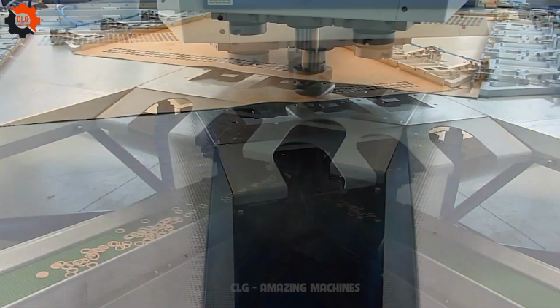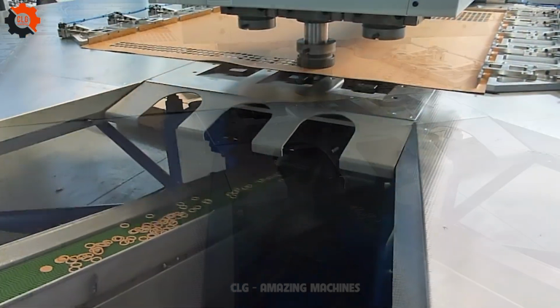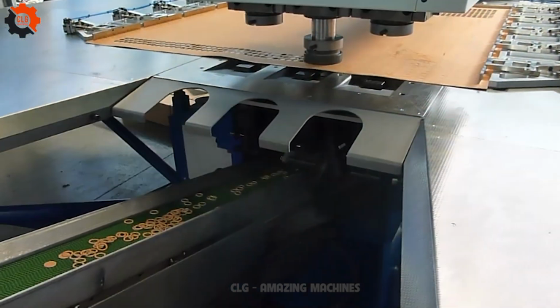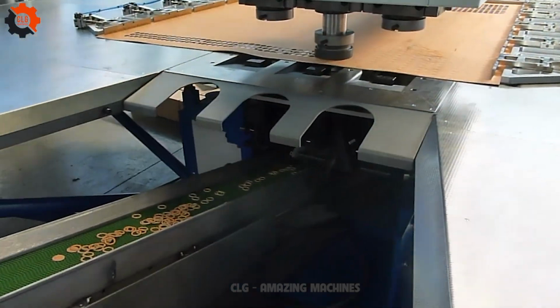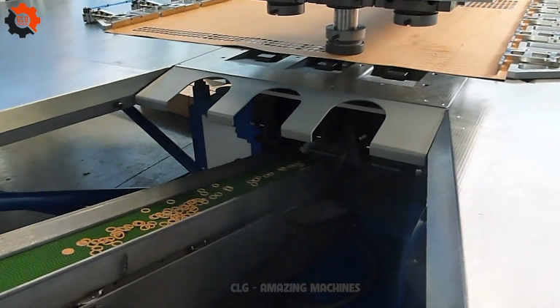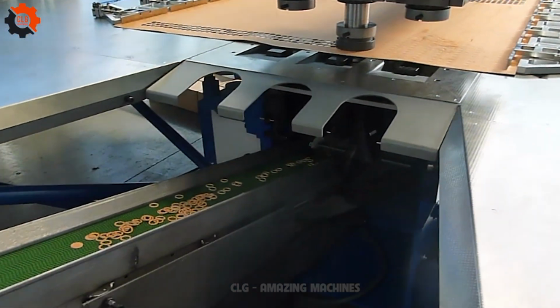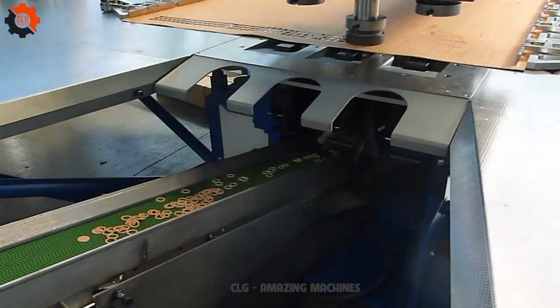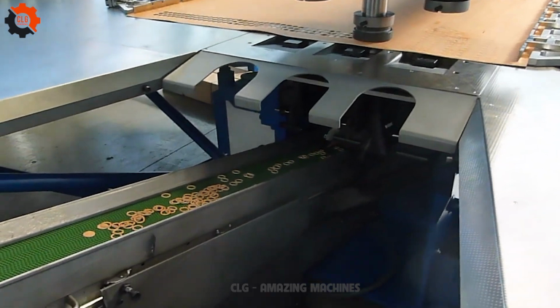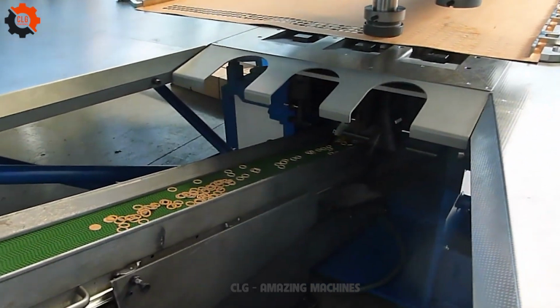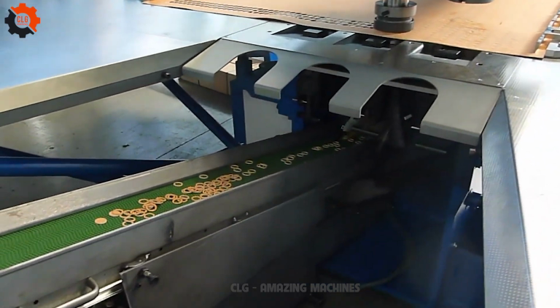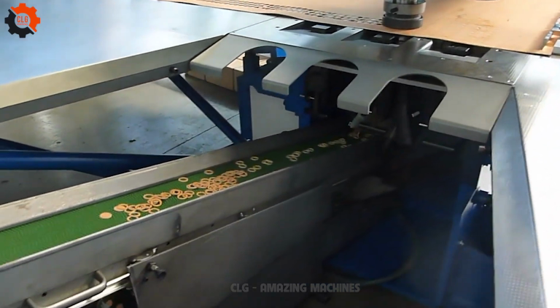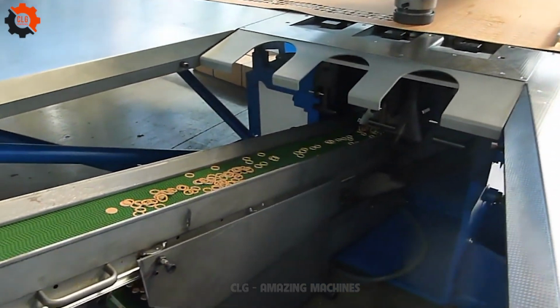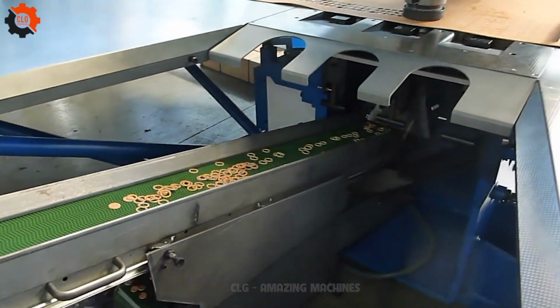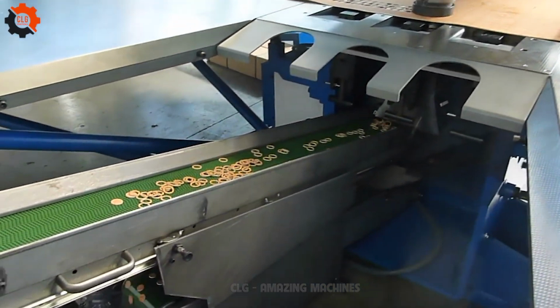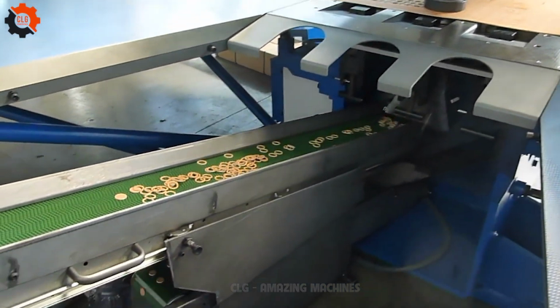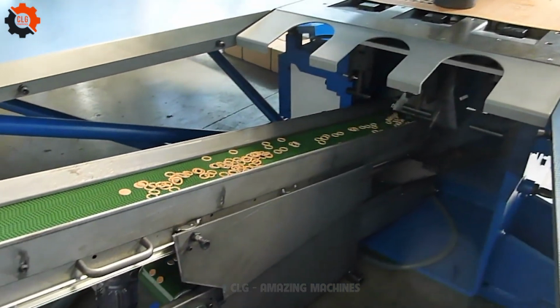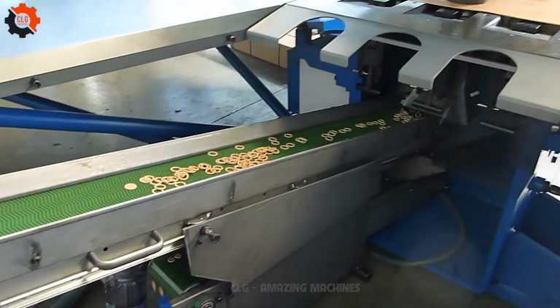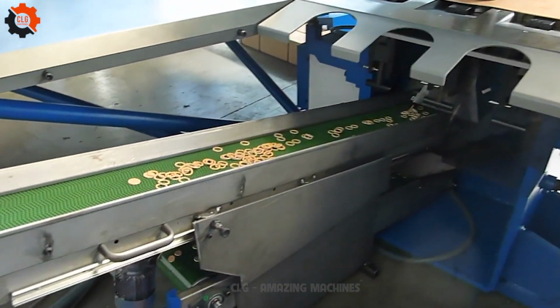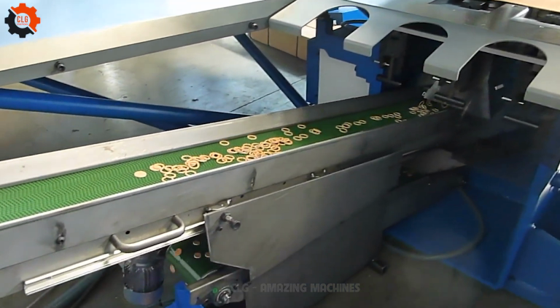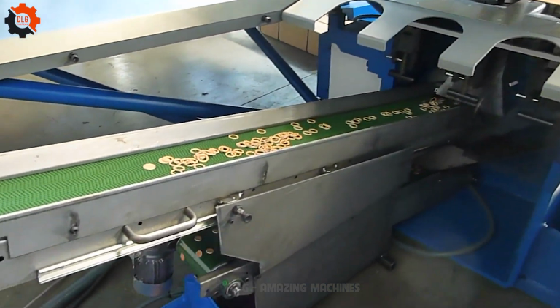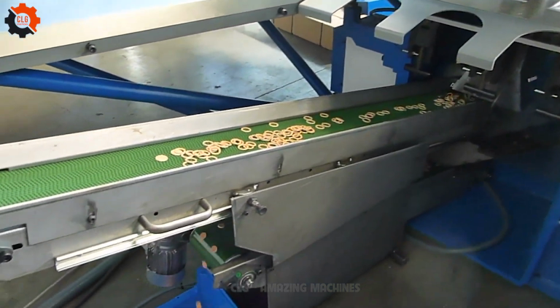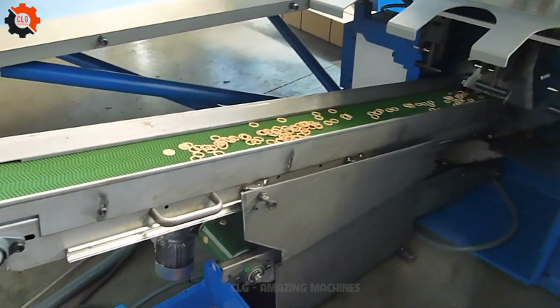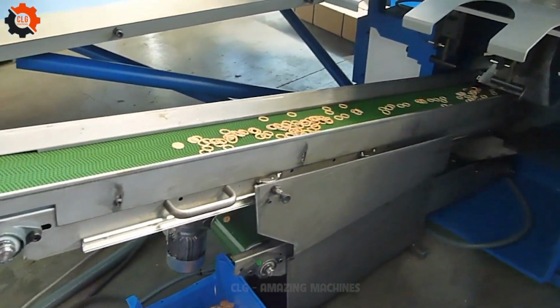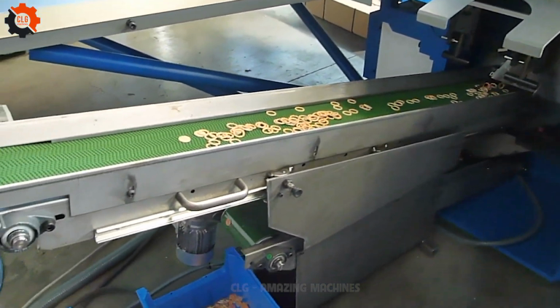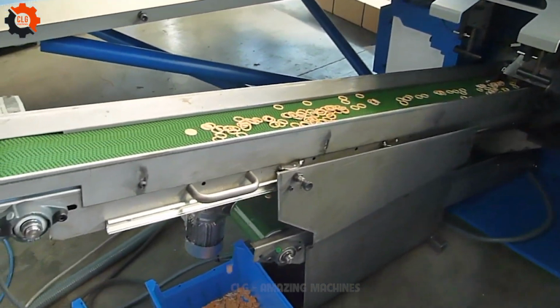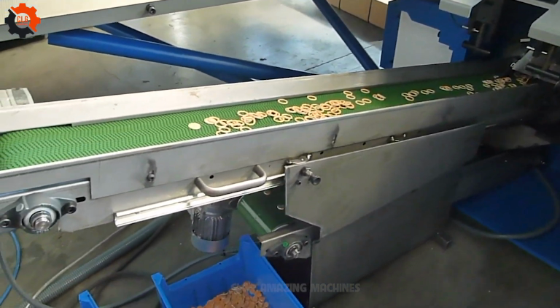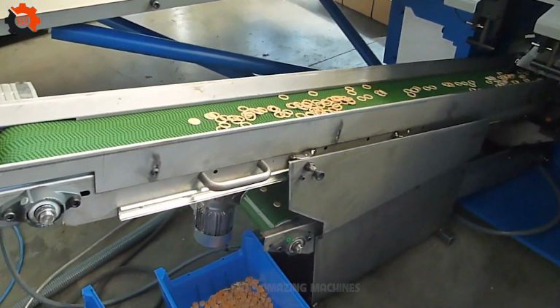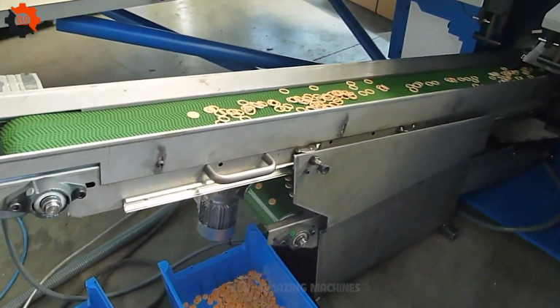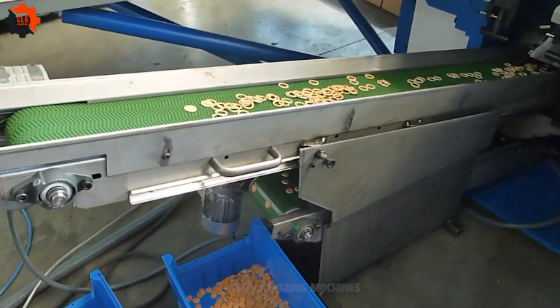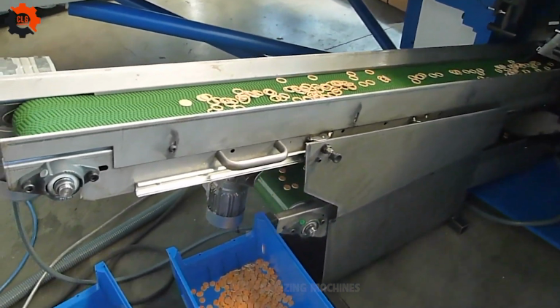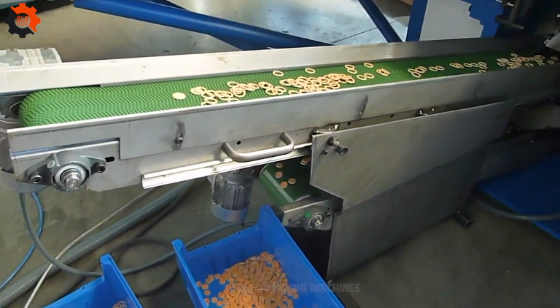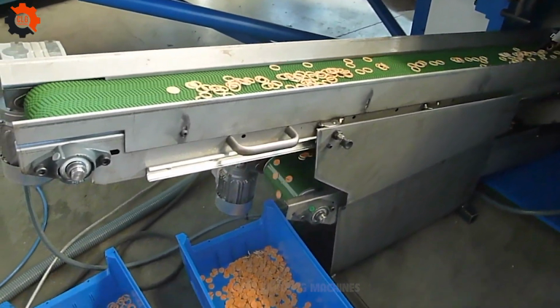The mass production of punching washers and shims looks so perfect, so wonderful.